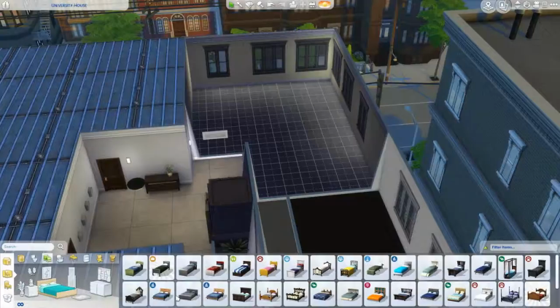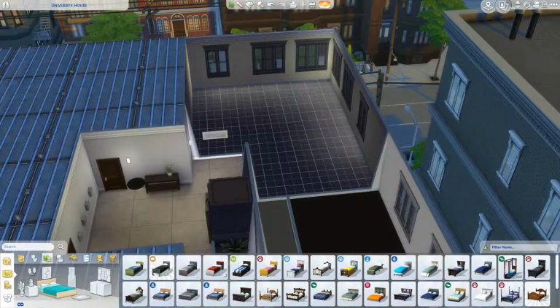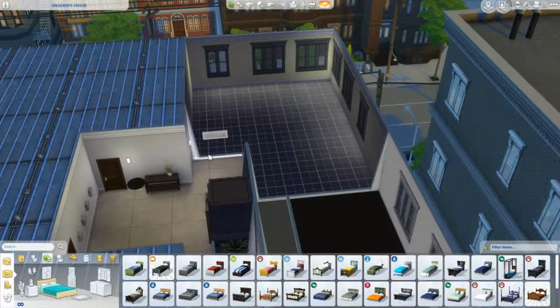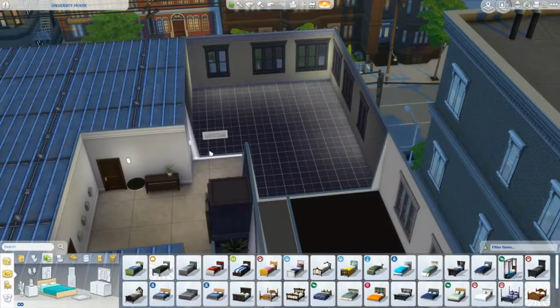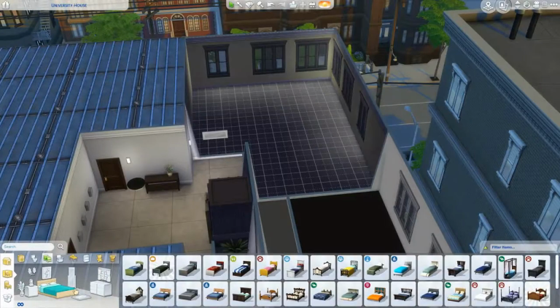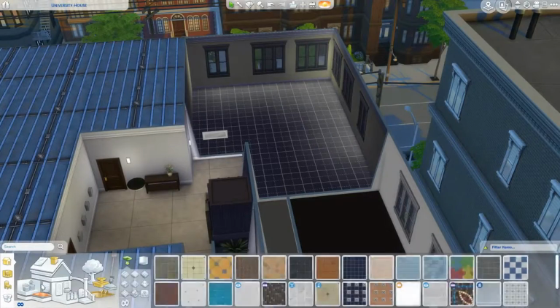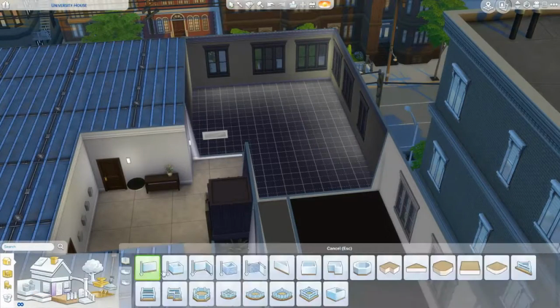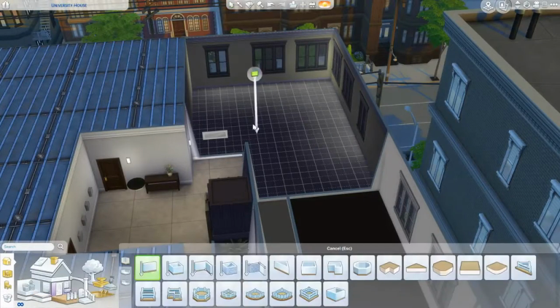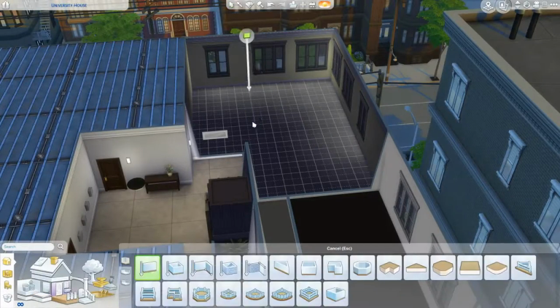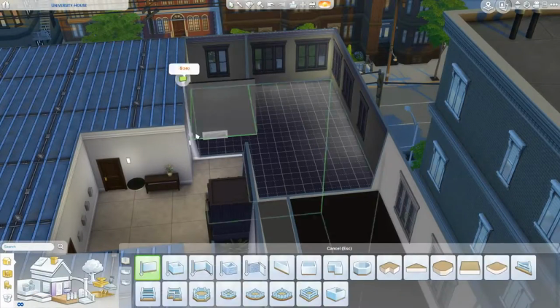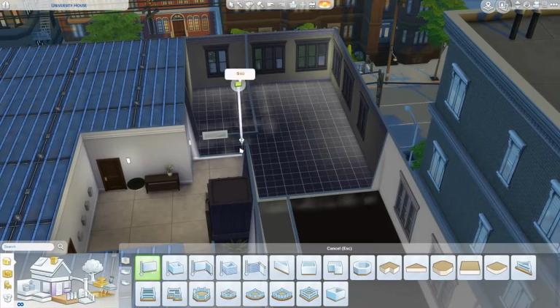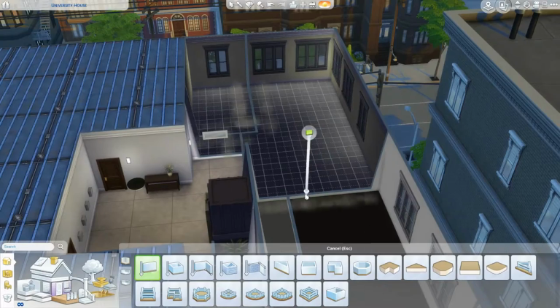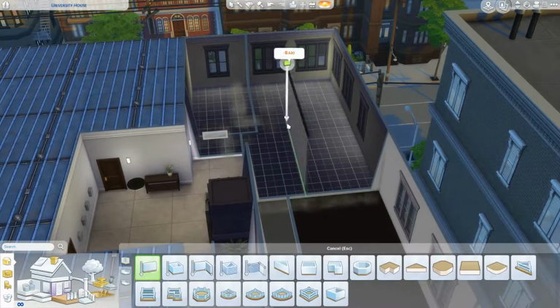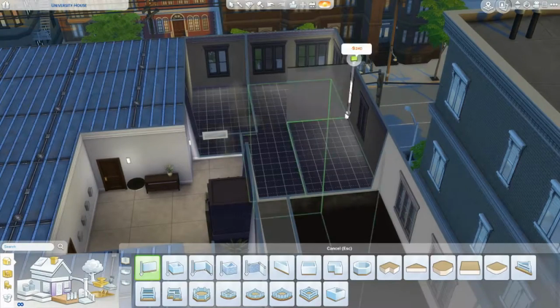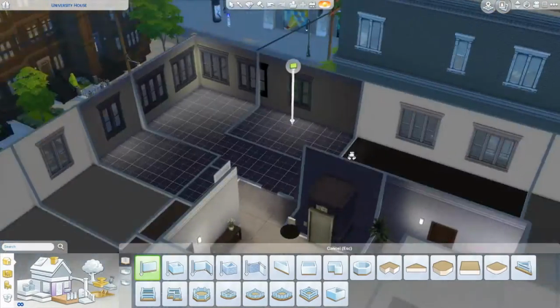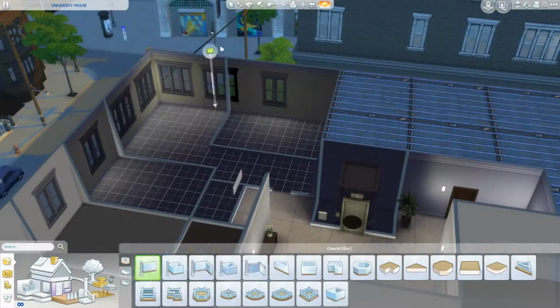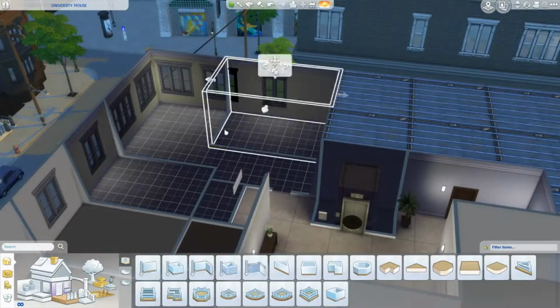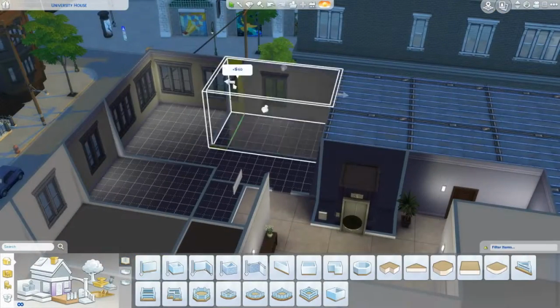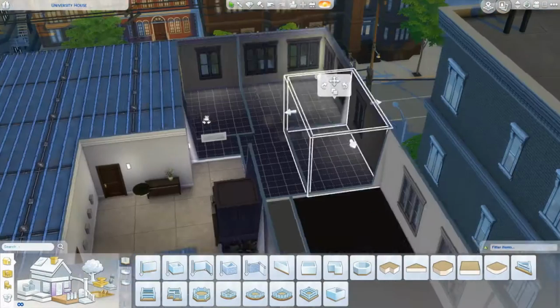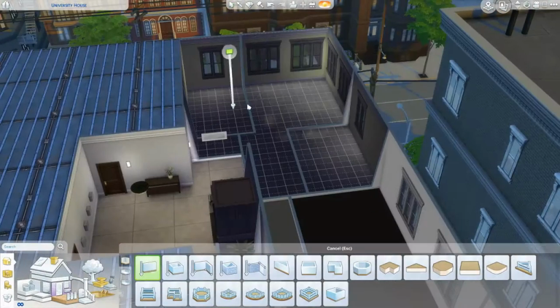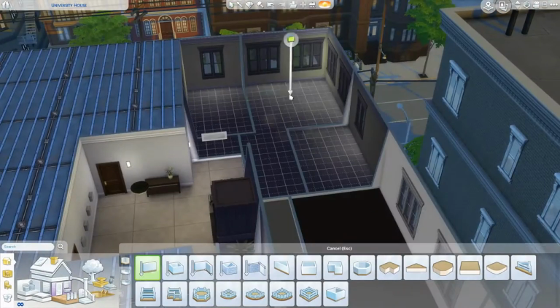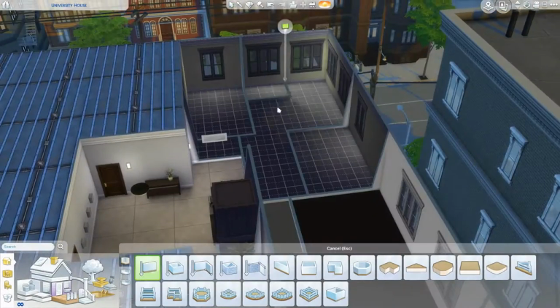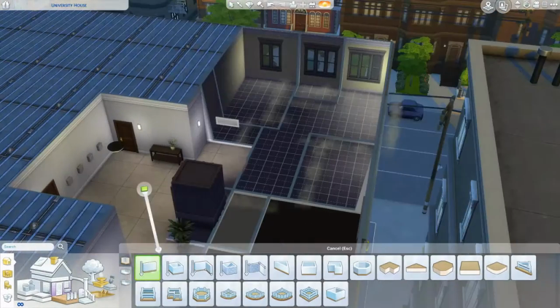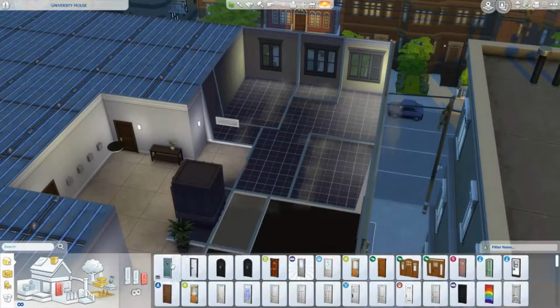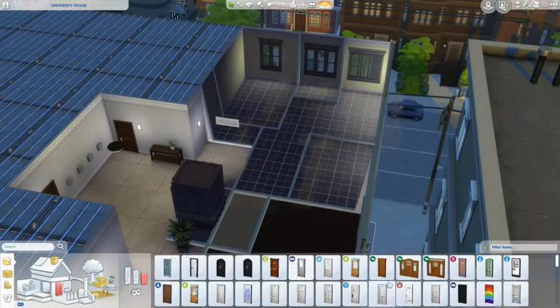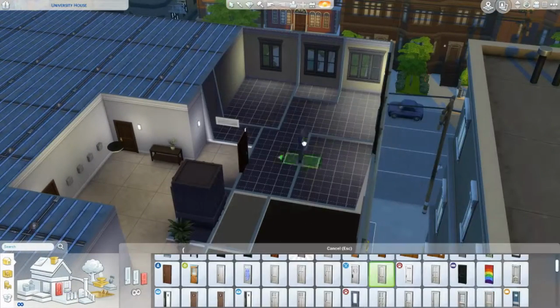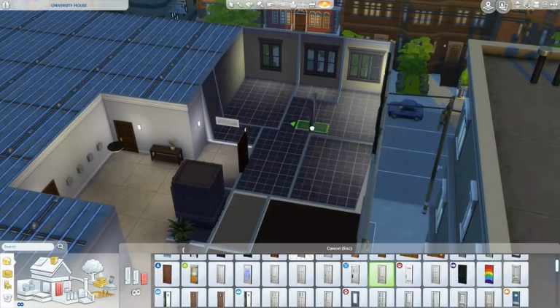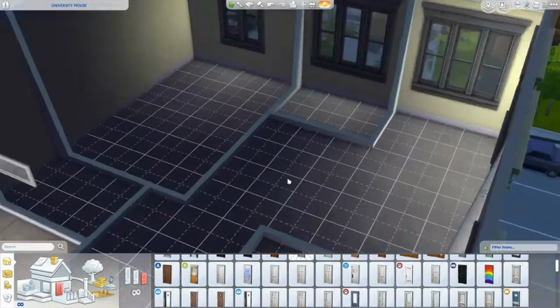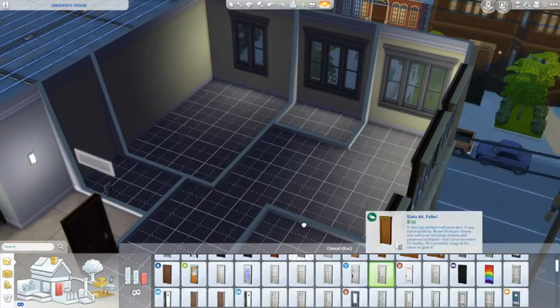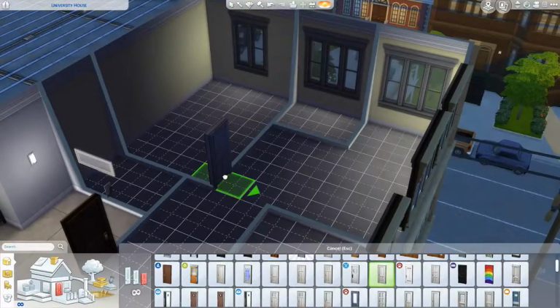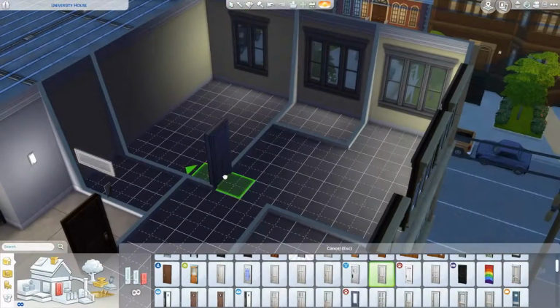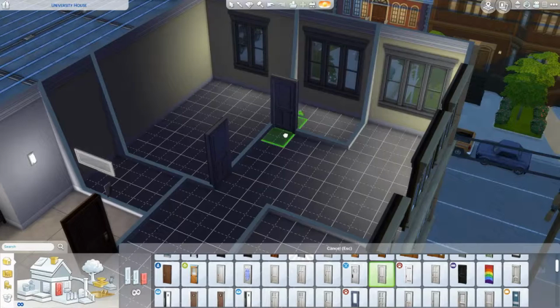Hello everyone! Welcome to my college dorm room build. Today I'm going to do an apartment renovation with the college dorm room theme.